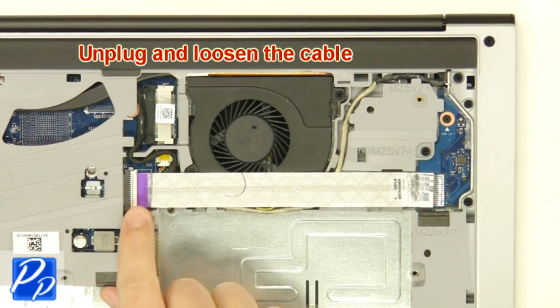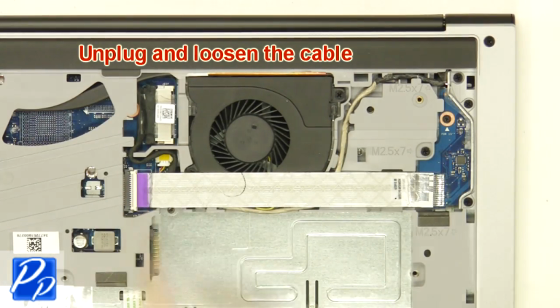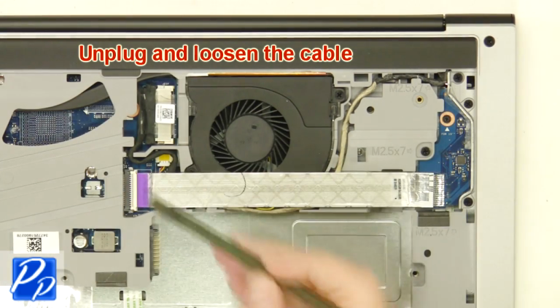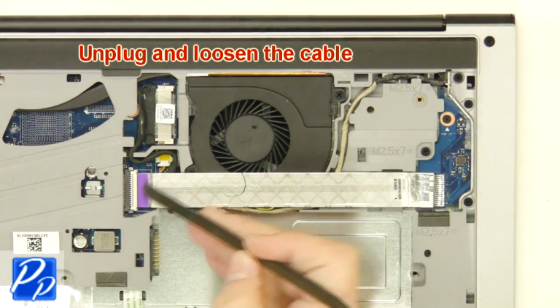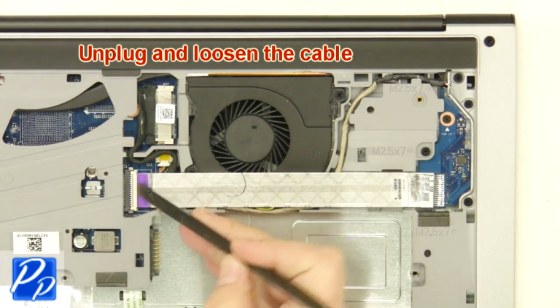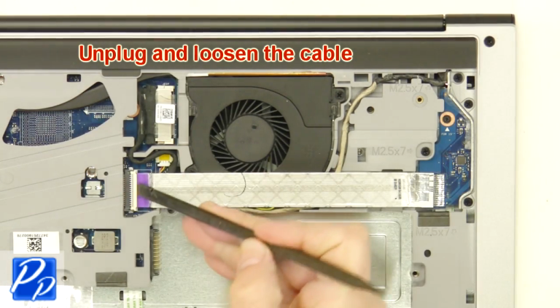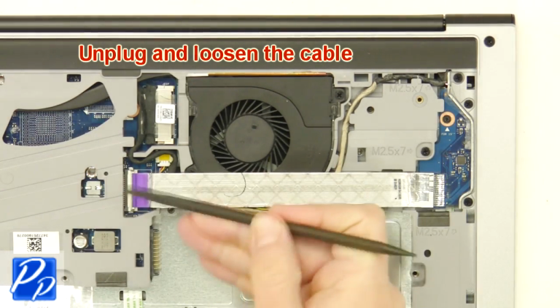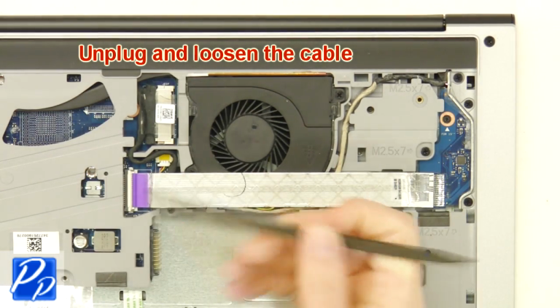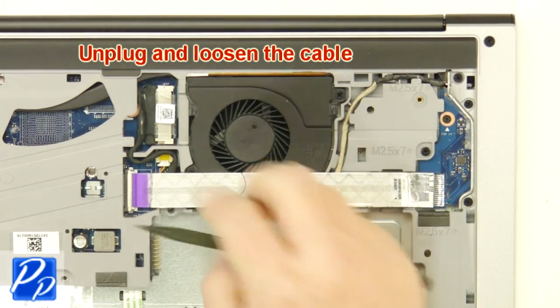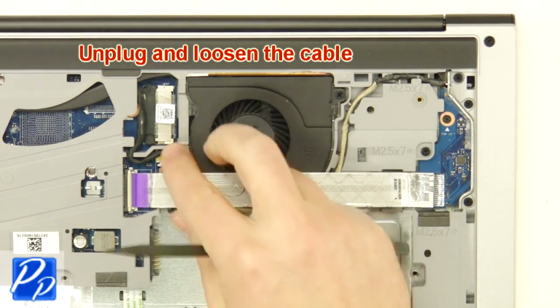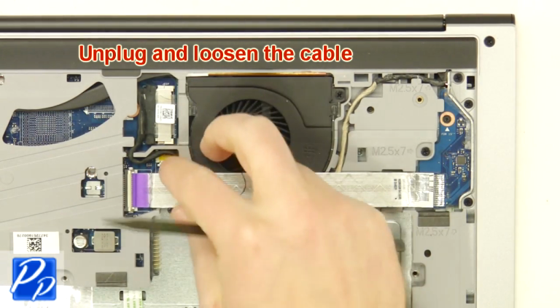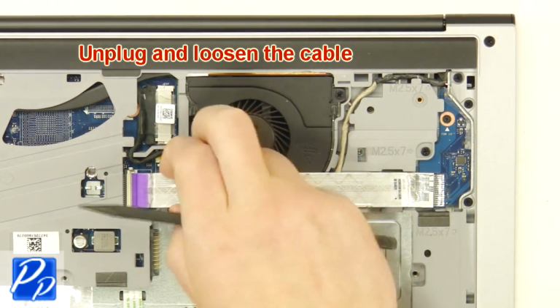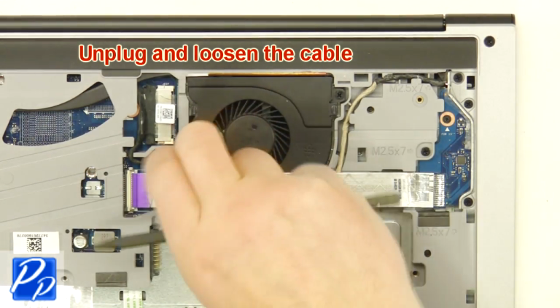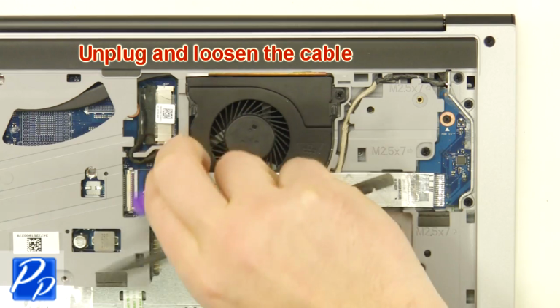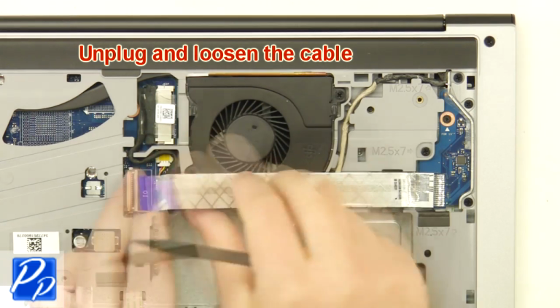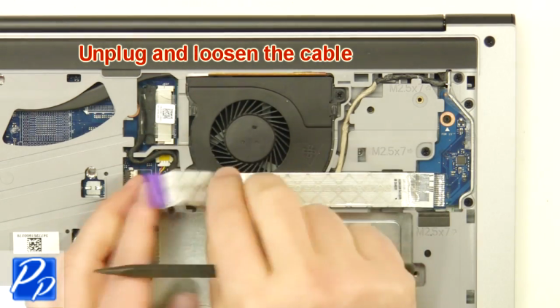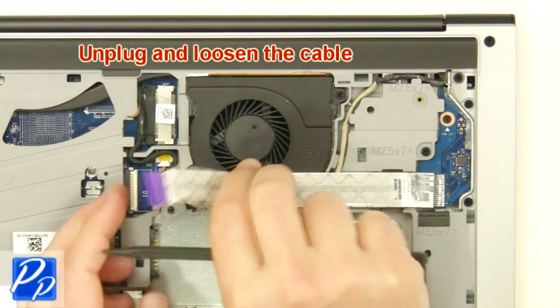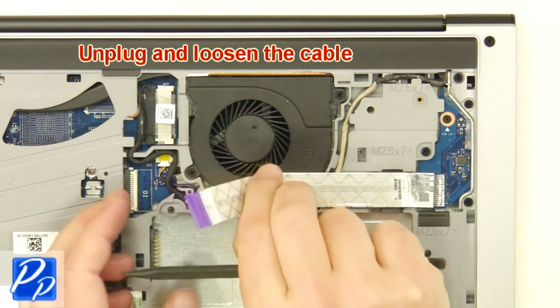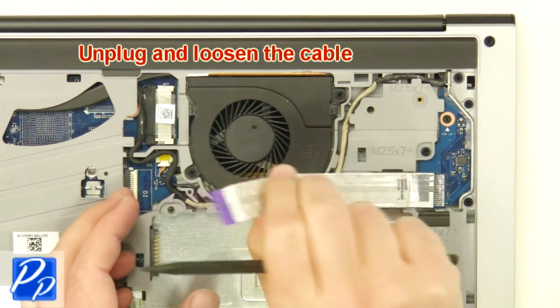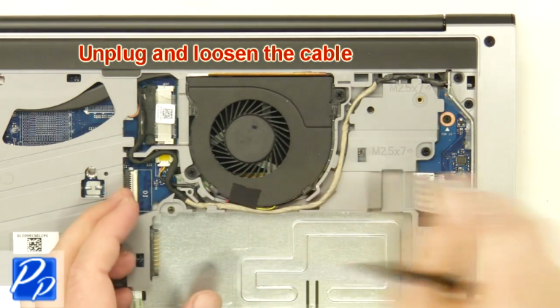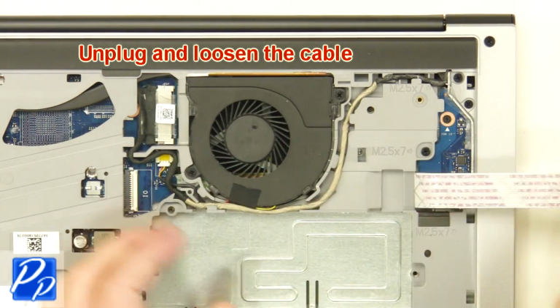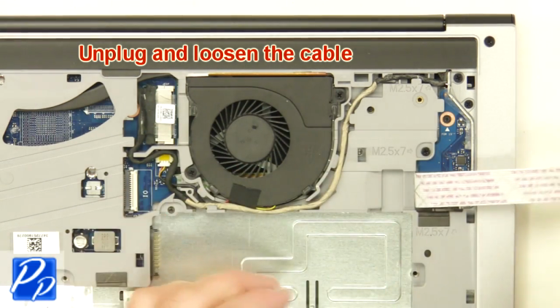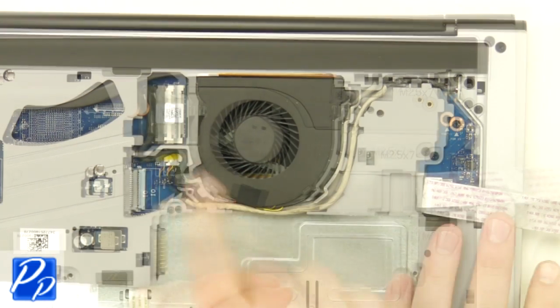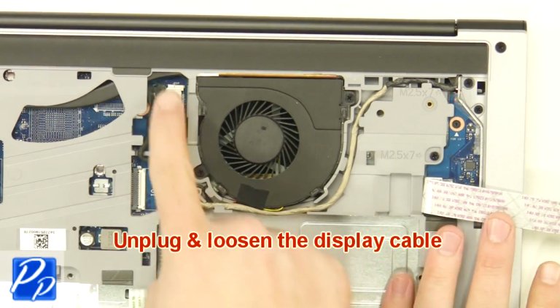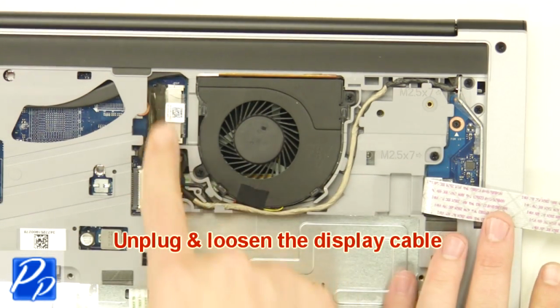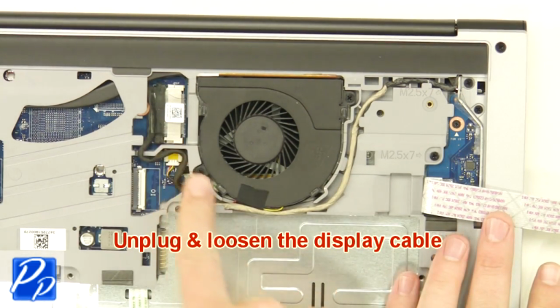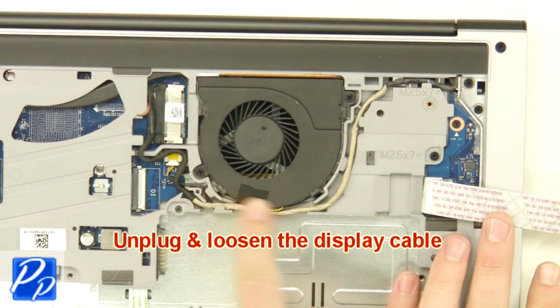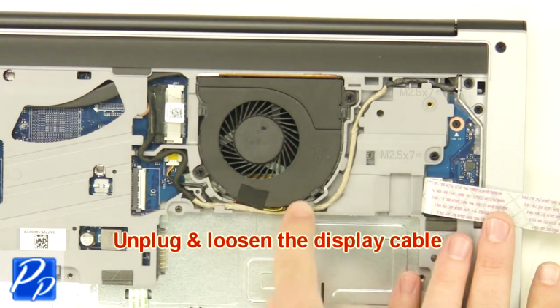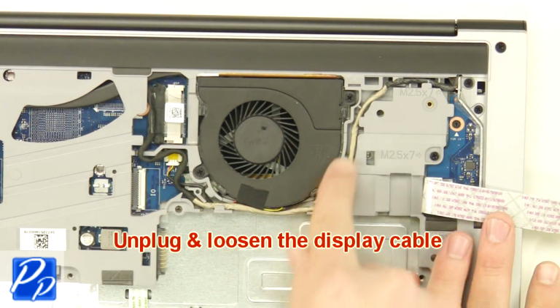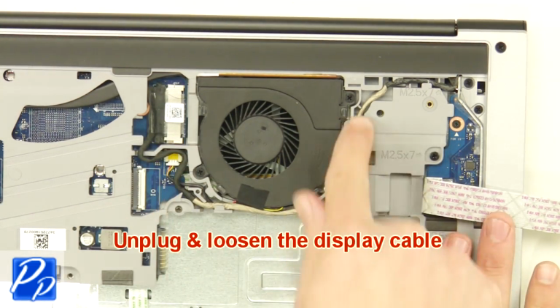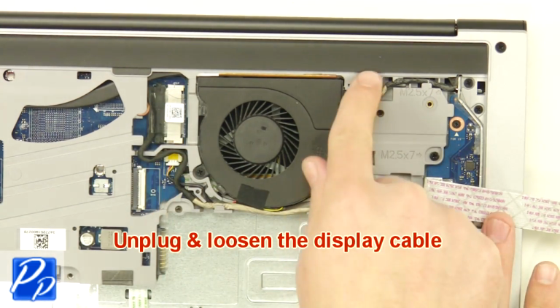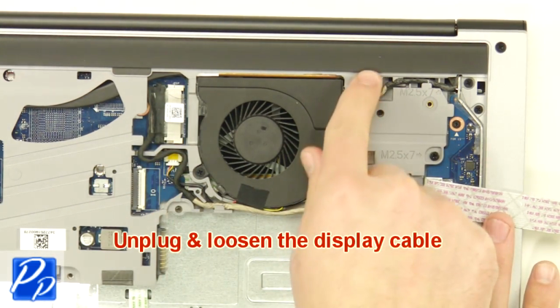Unplug and loosen the cable. Unplug and loosen the display cables.